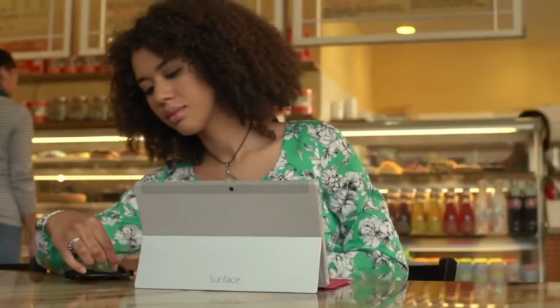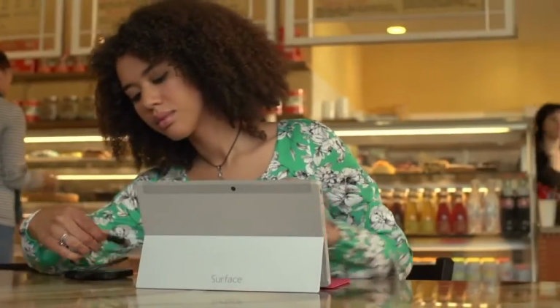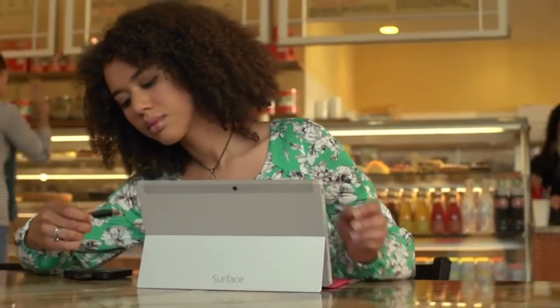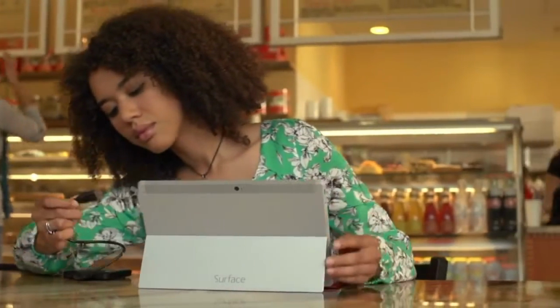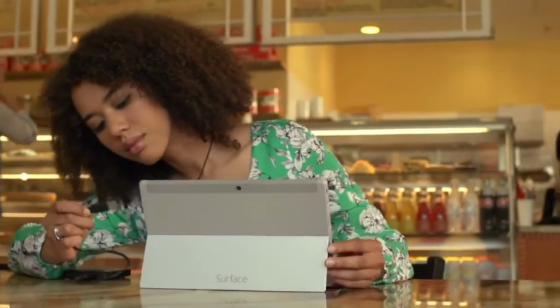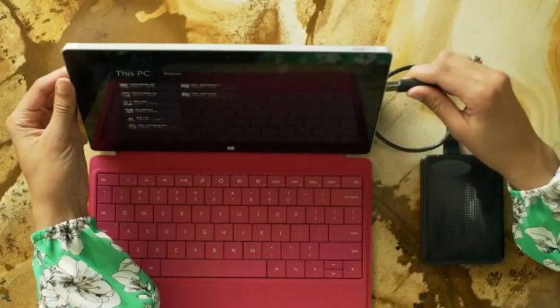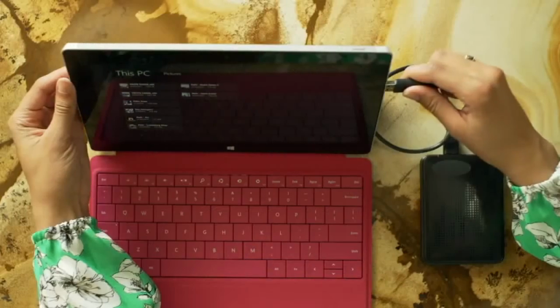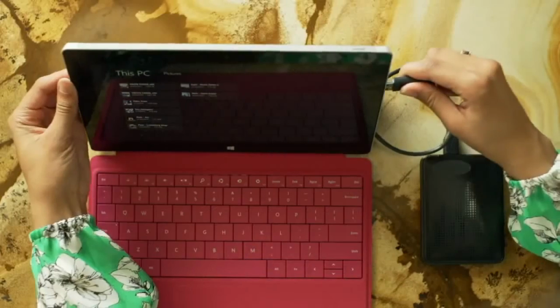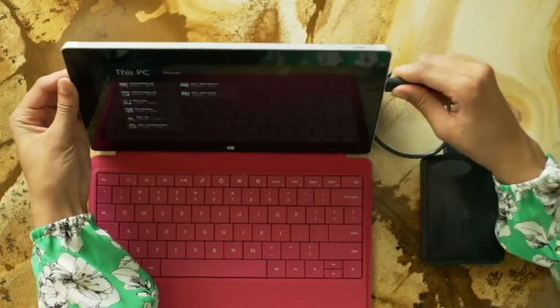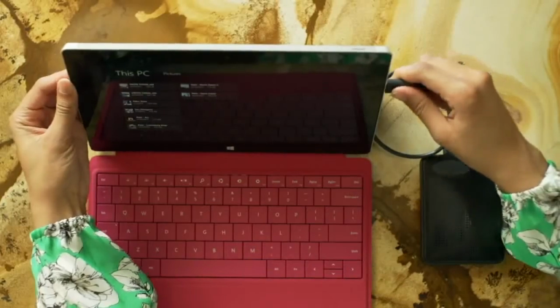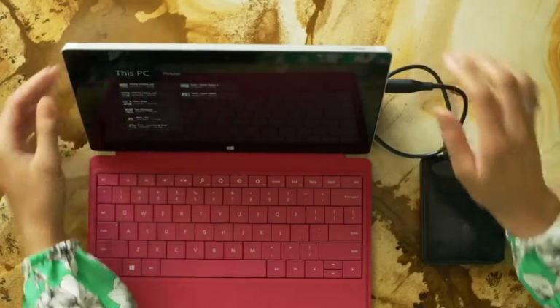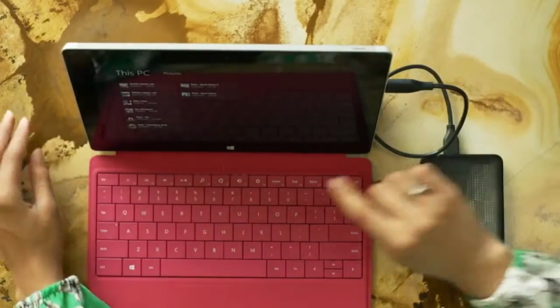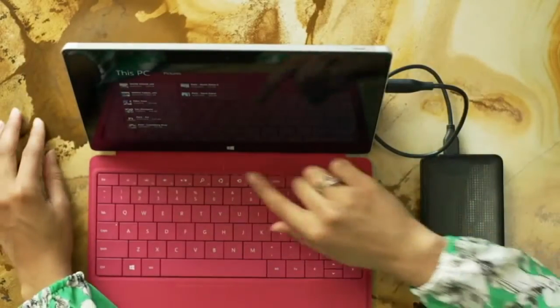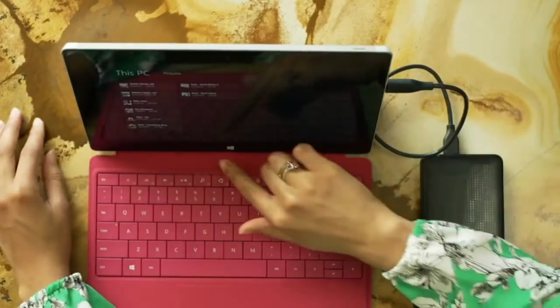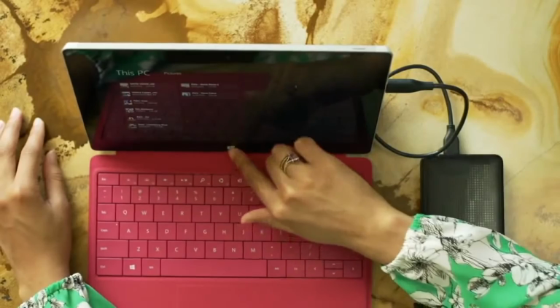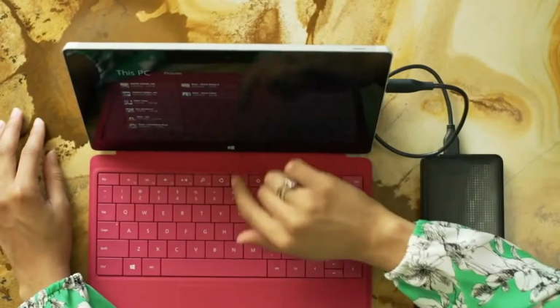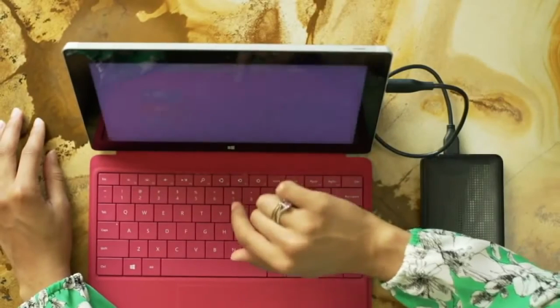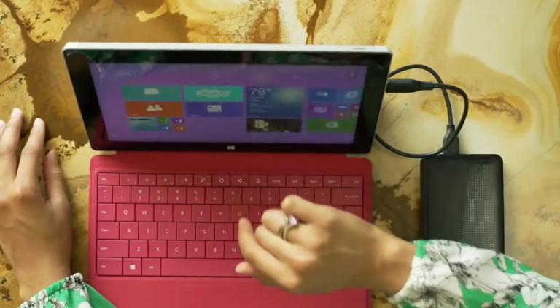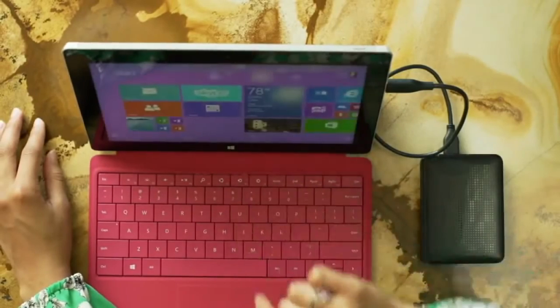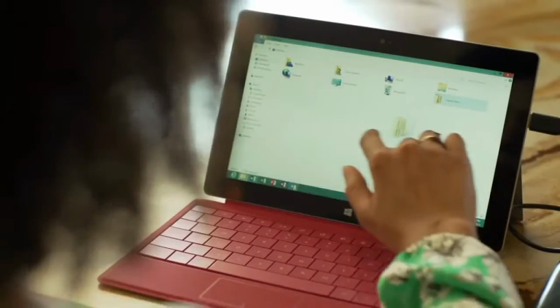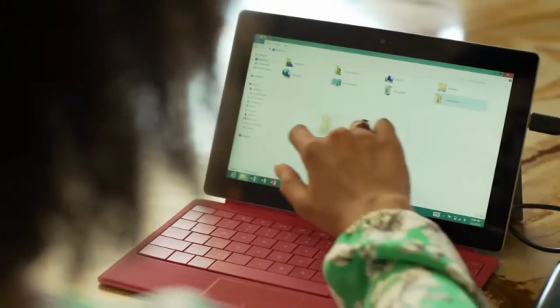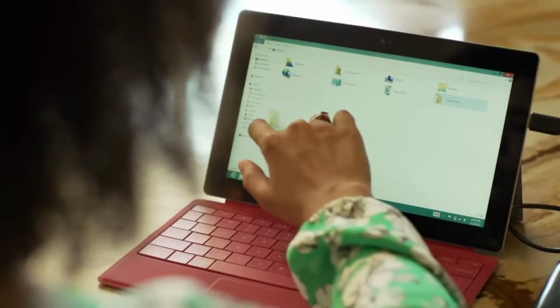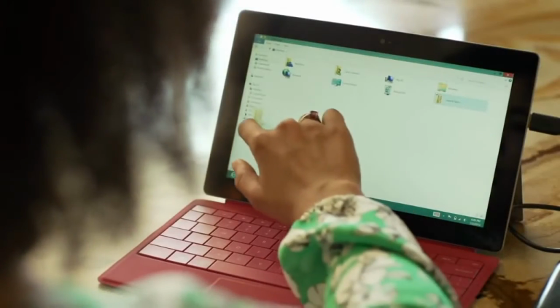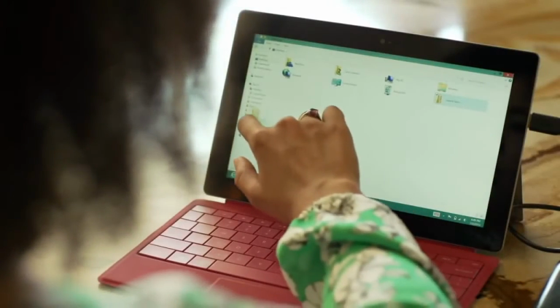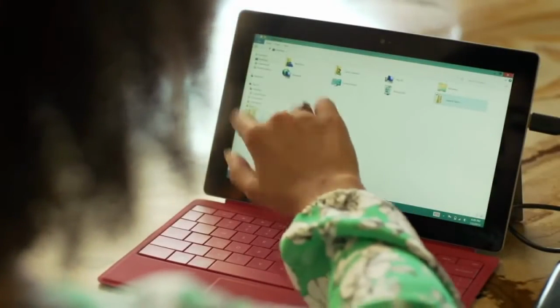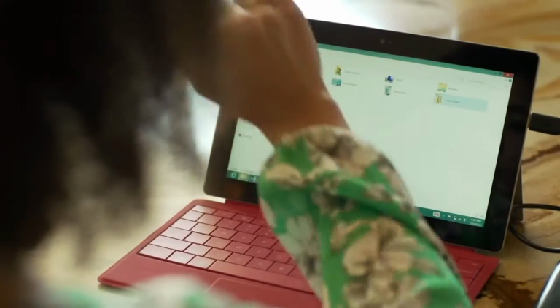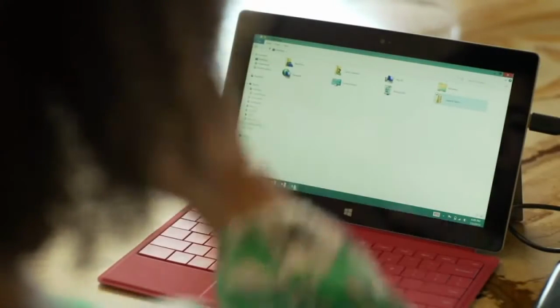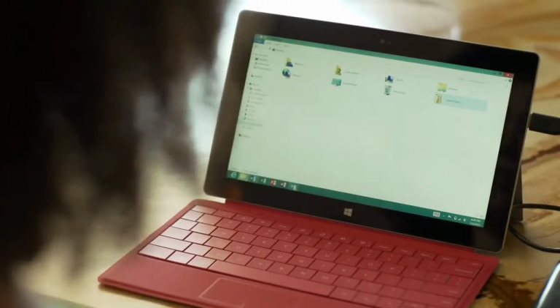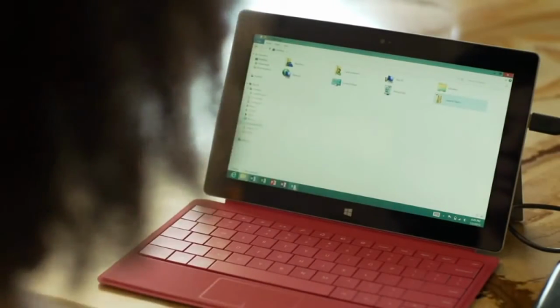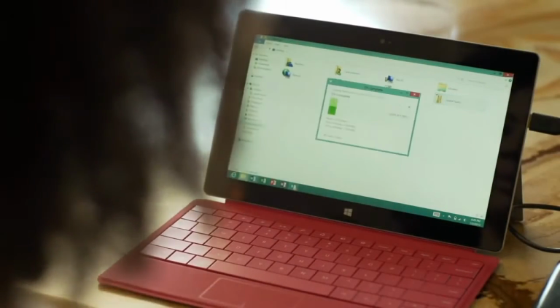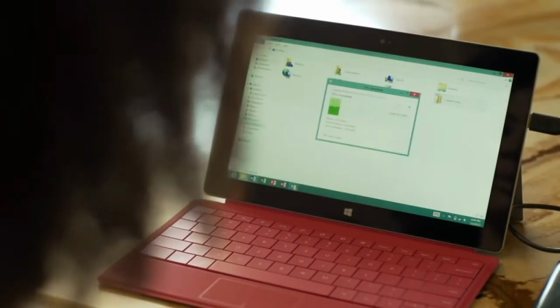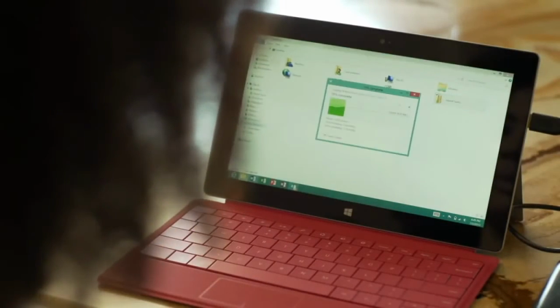Backing up your data is a breeze. With USB 3.0, you can move and save big files faster than before.